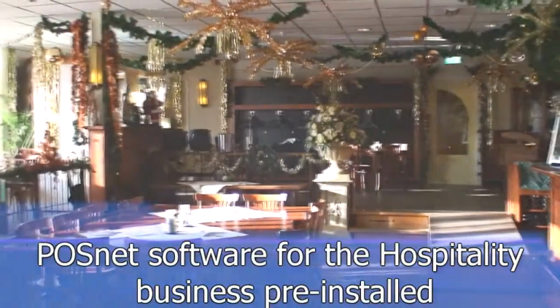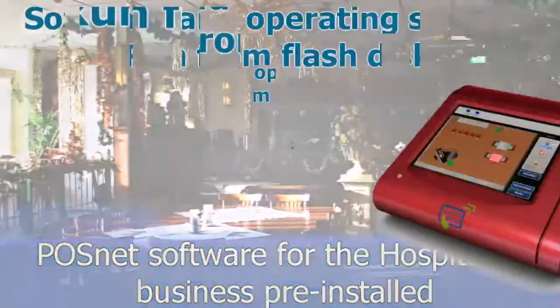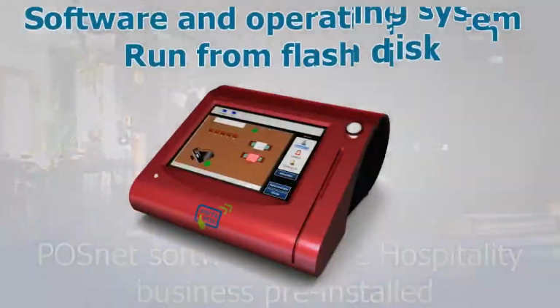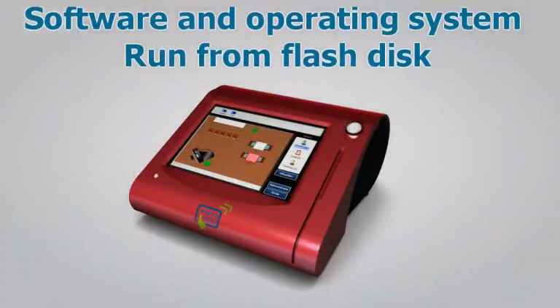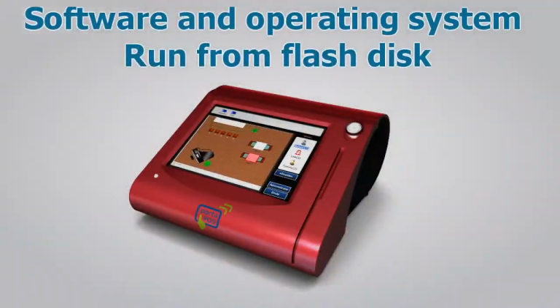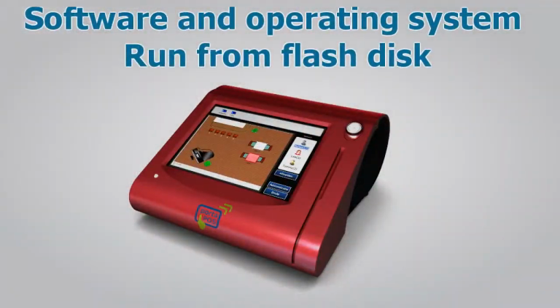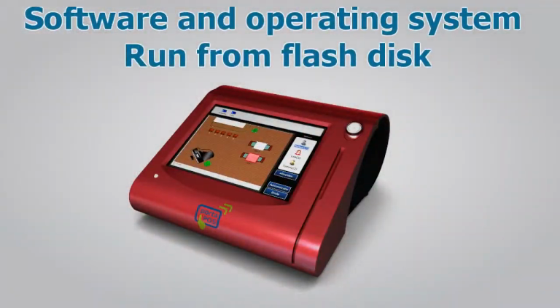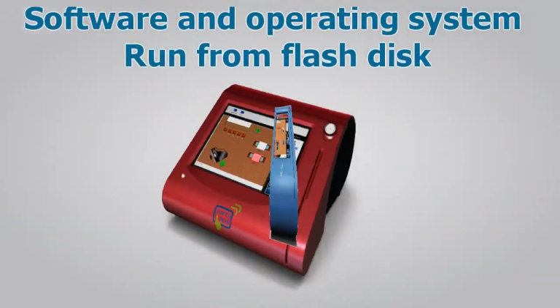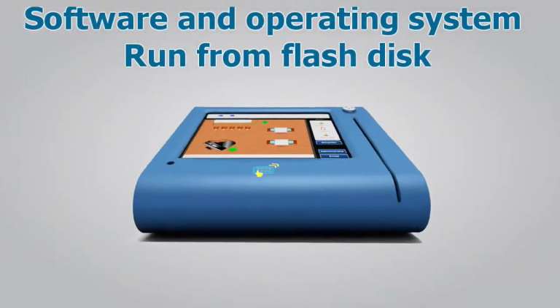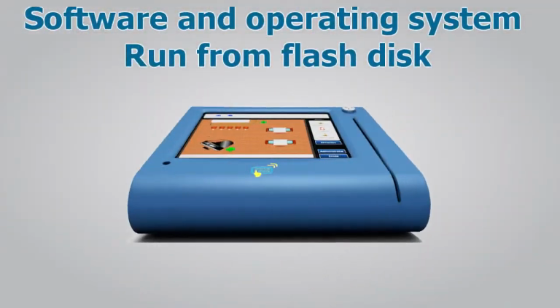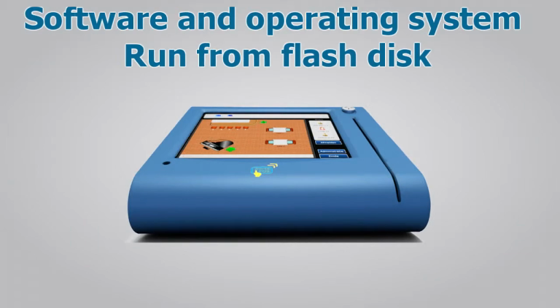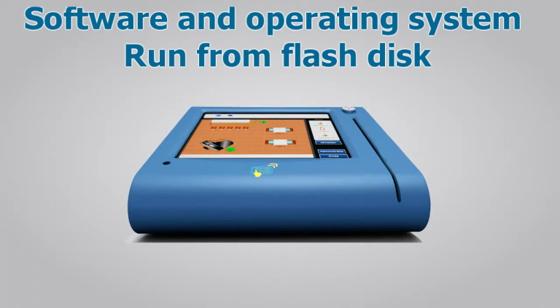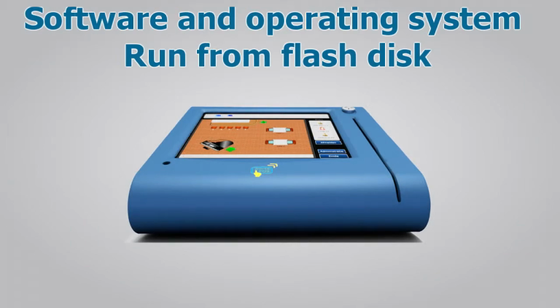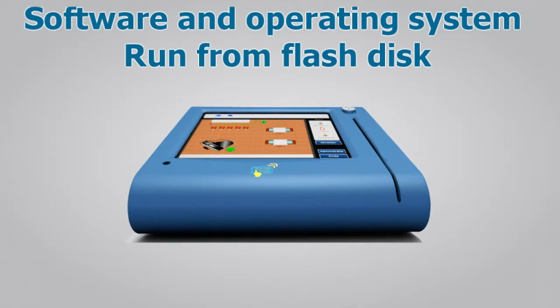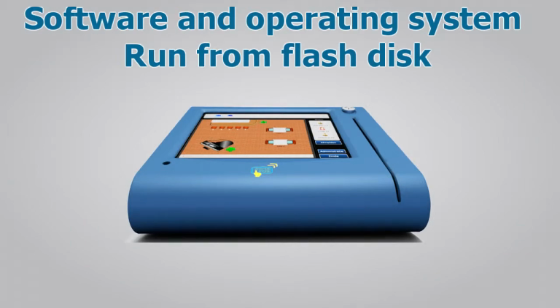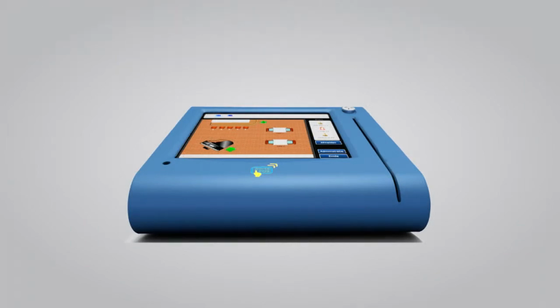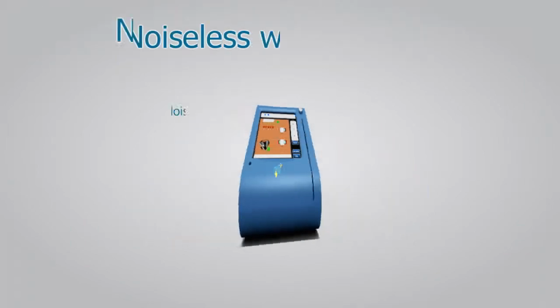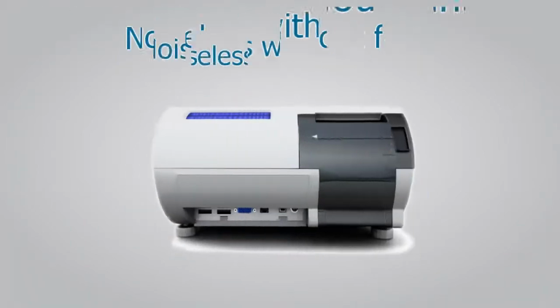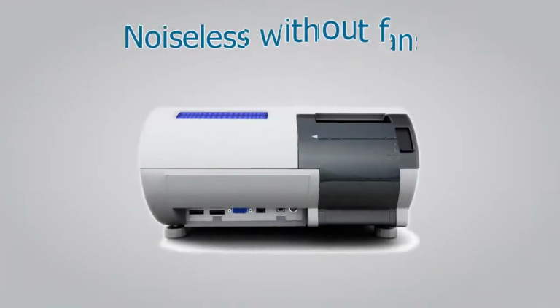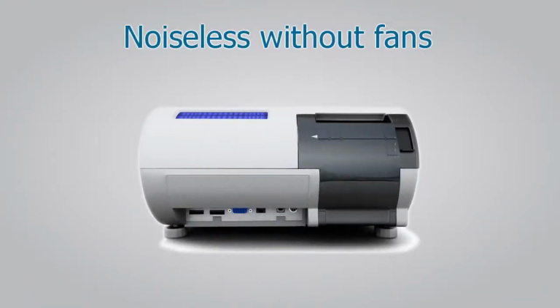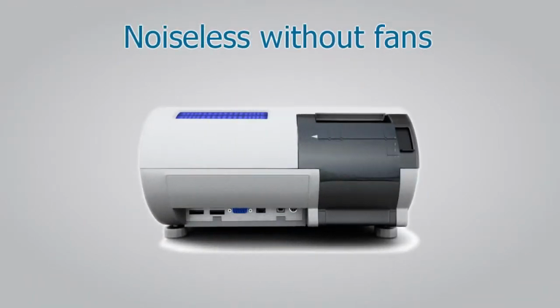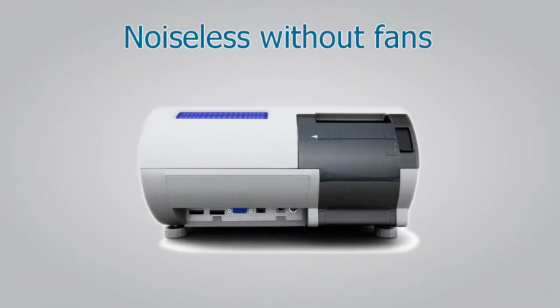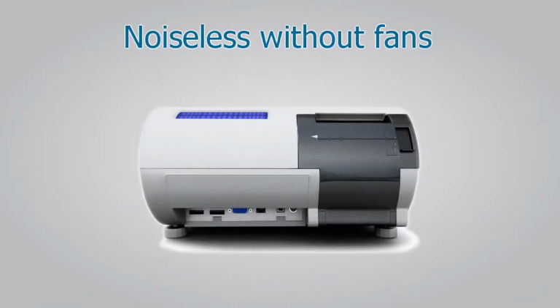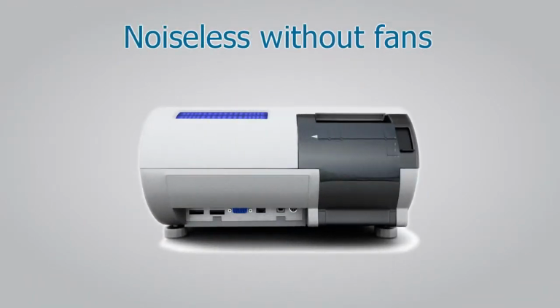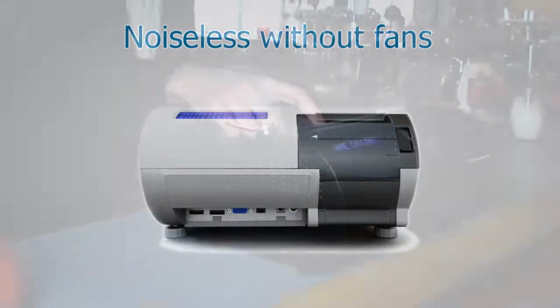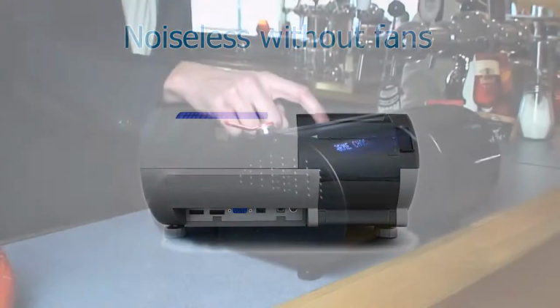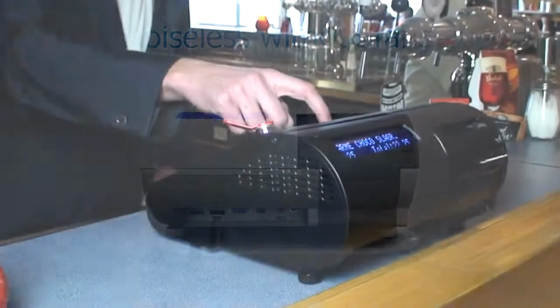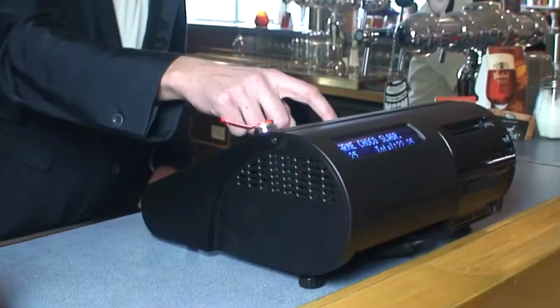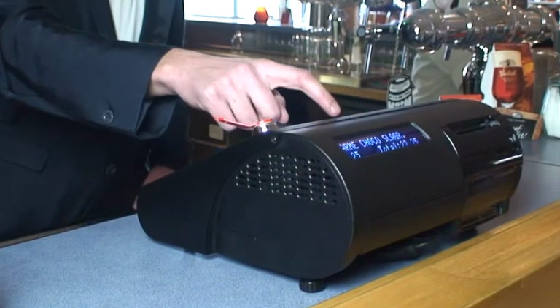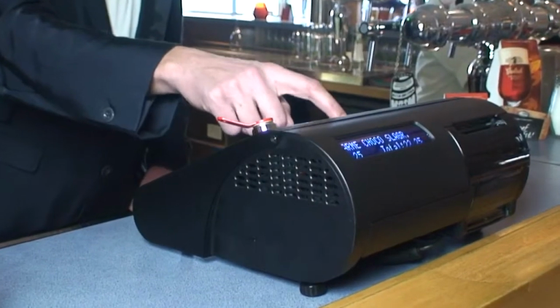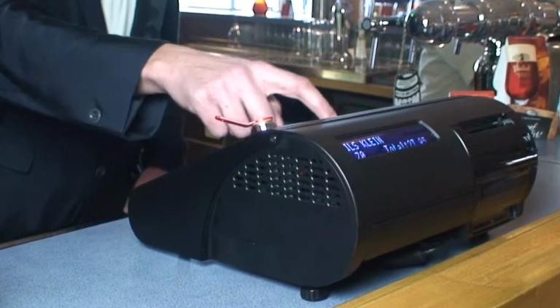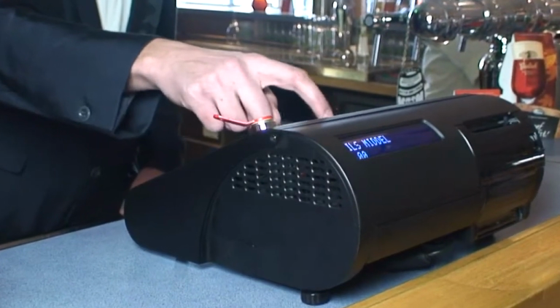Software and operating system run from flash disks. The unit is noiseless, without fans. And more features are available at your fingertips.